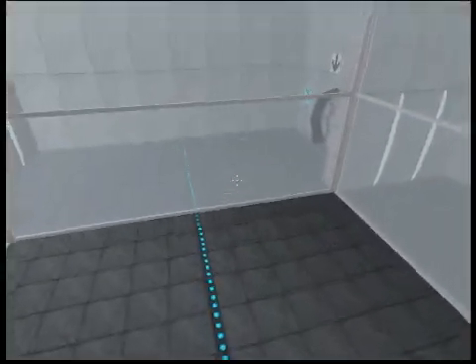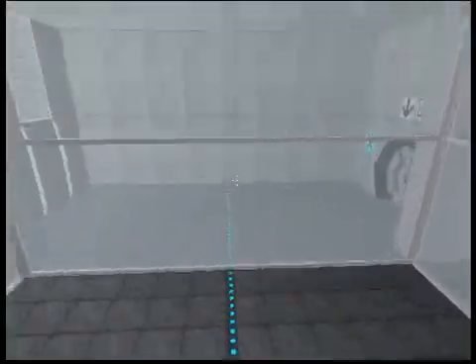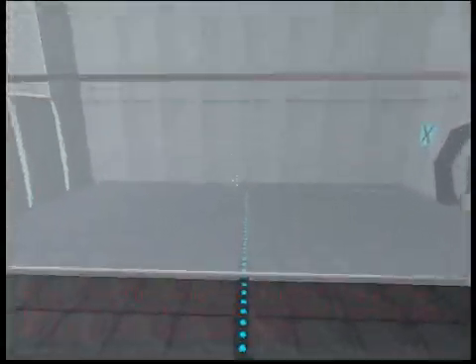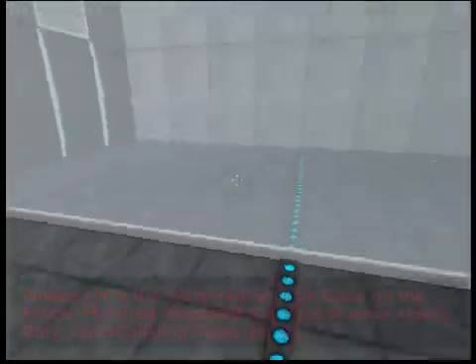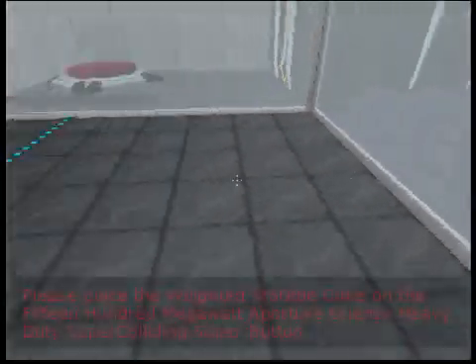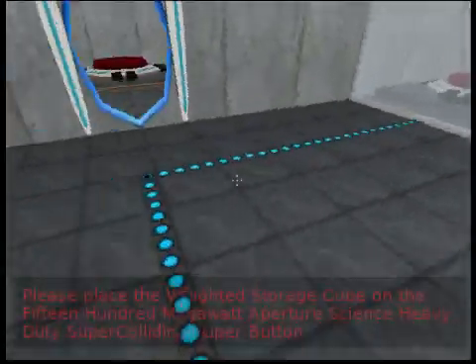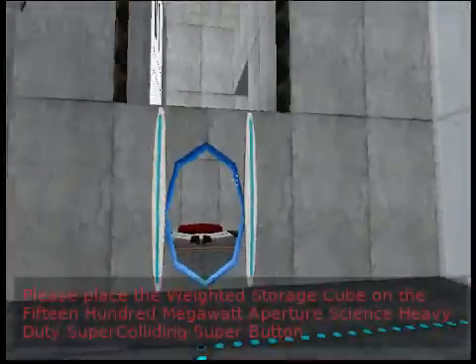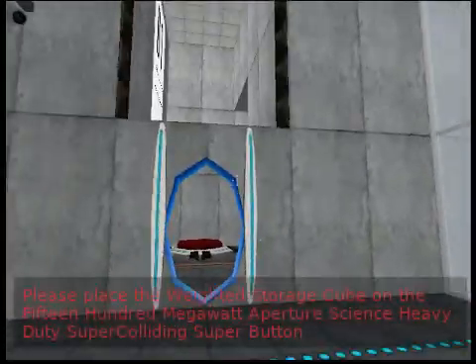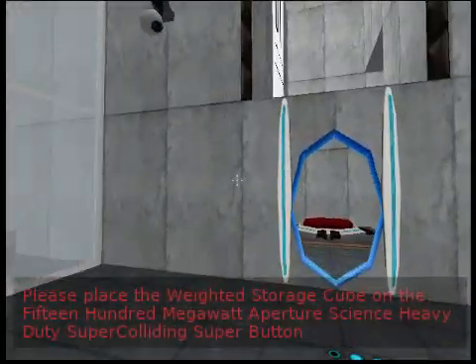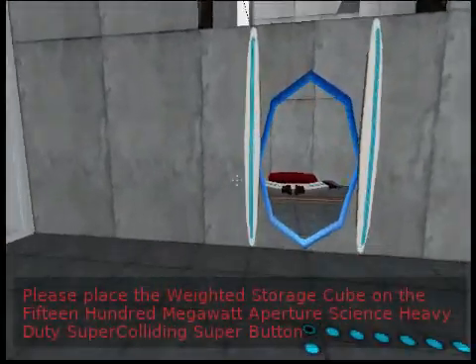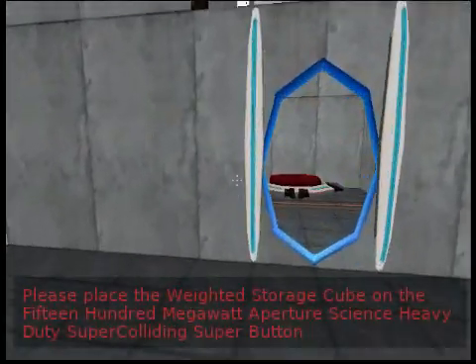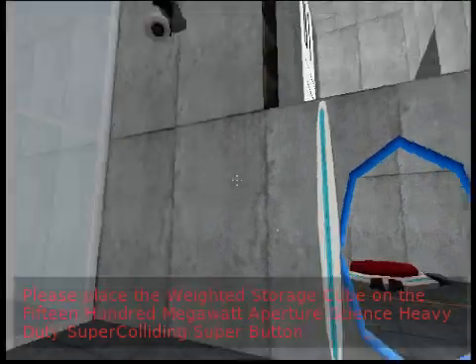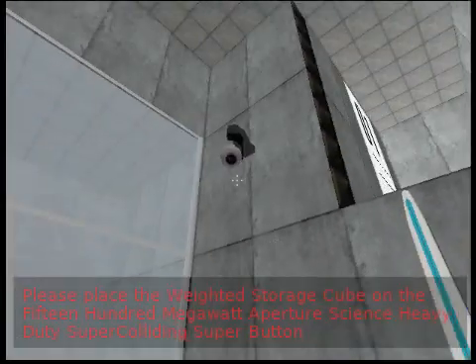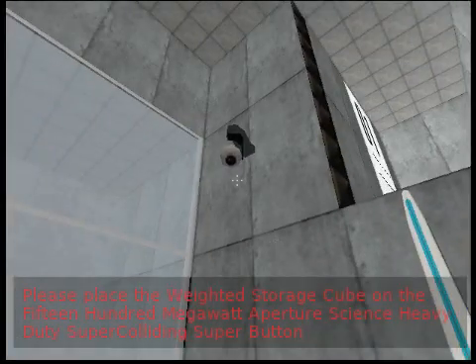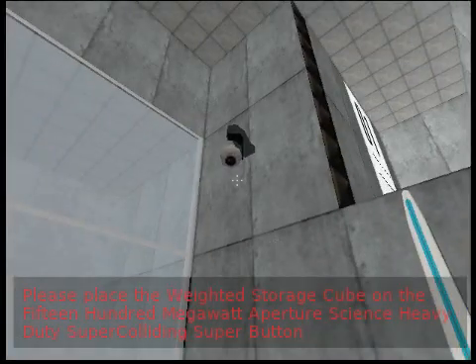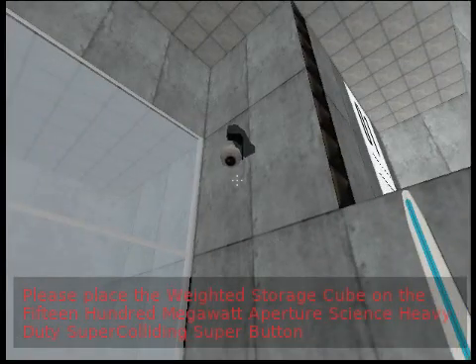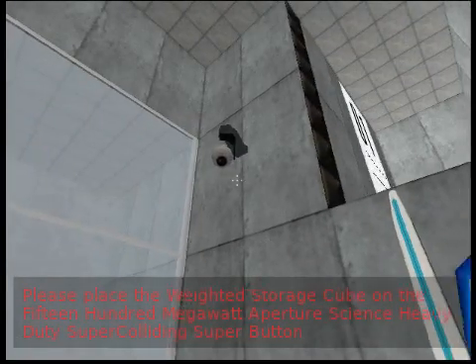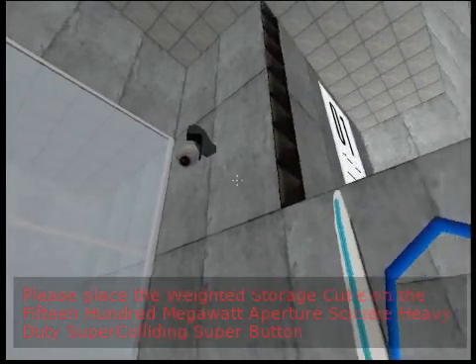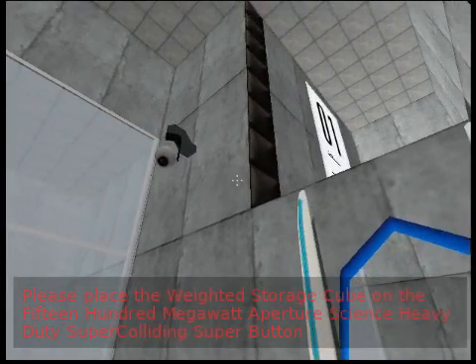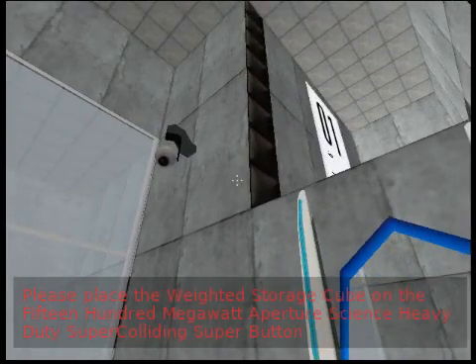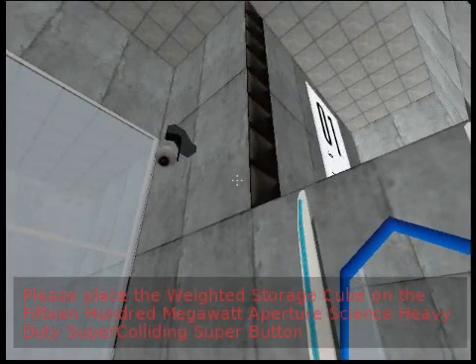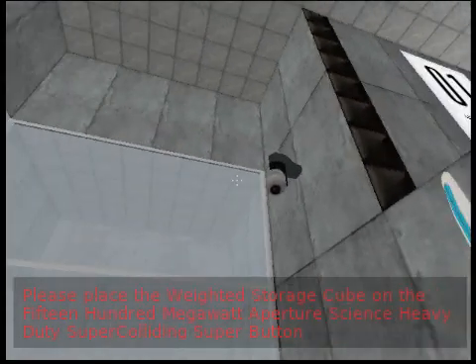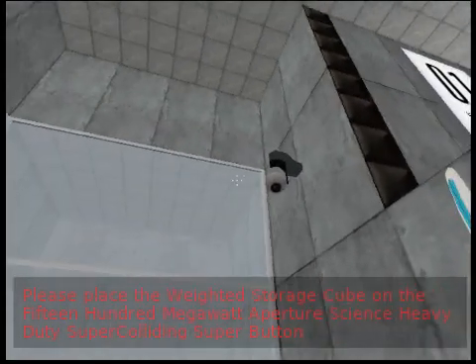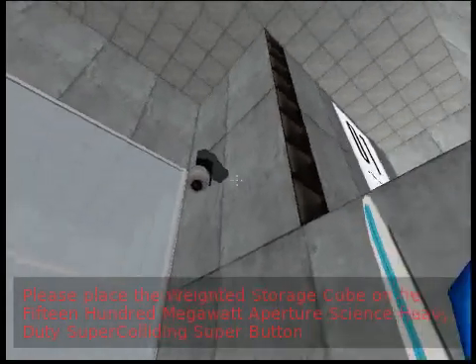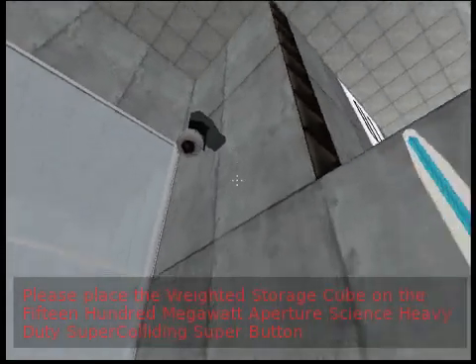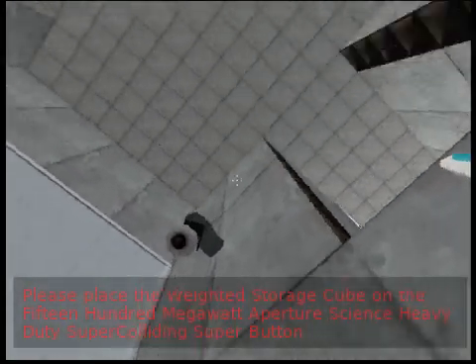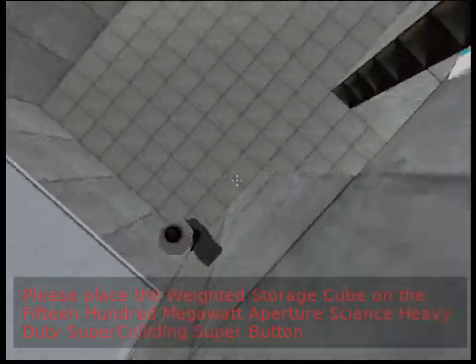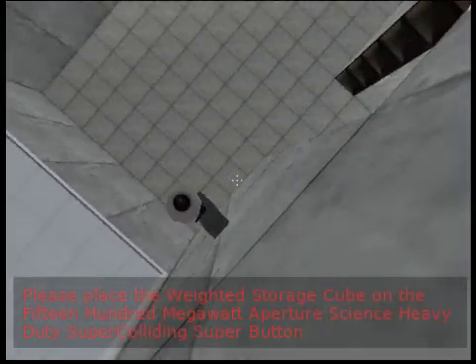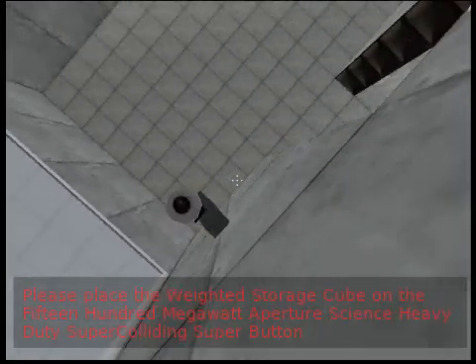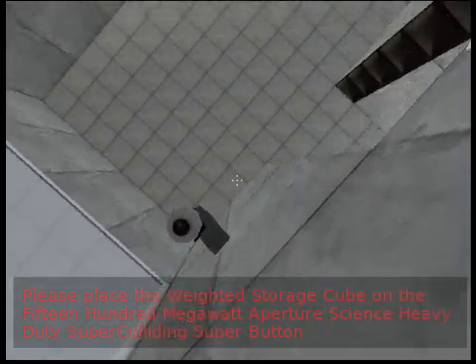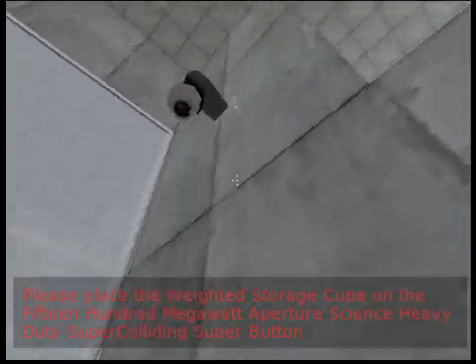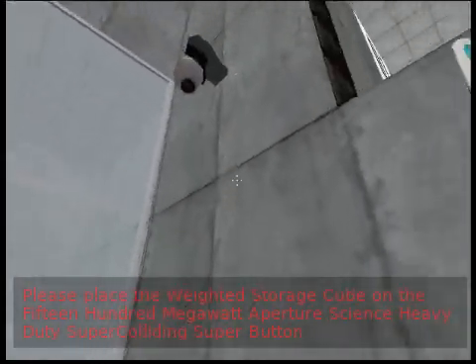Please place the weighted storage cube on the 1500 MW Aperture Science Heavy Duty Super Colliding Super Button.